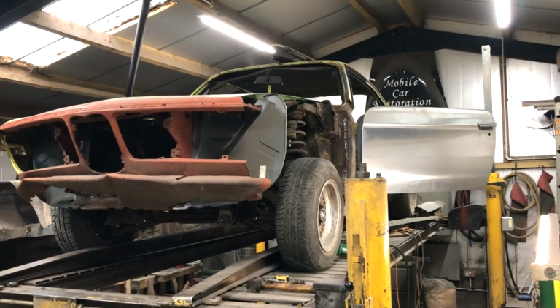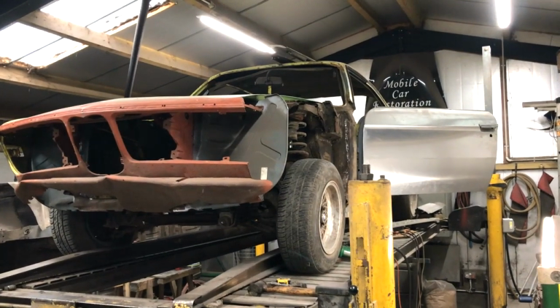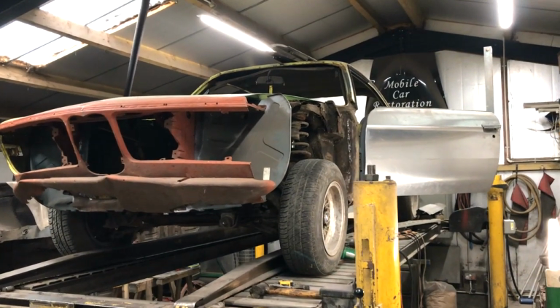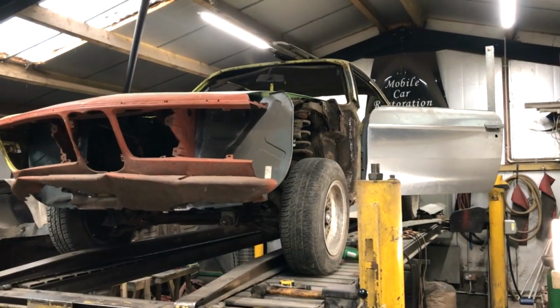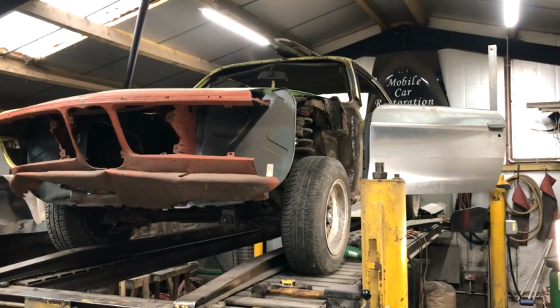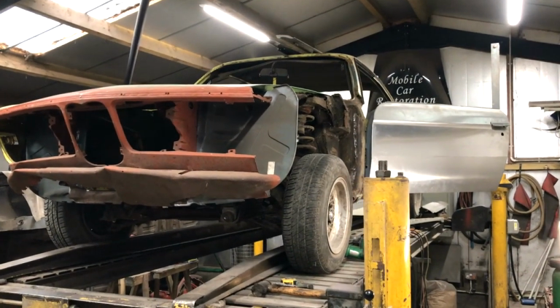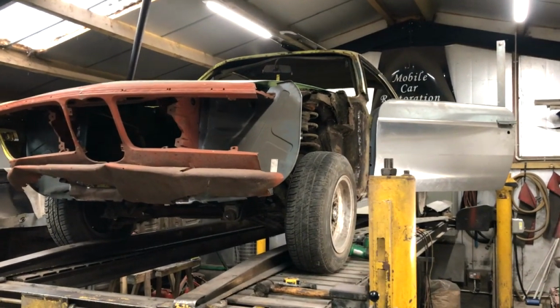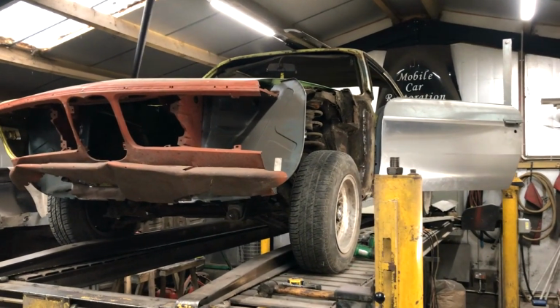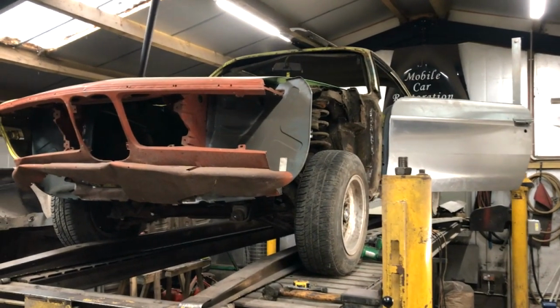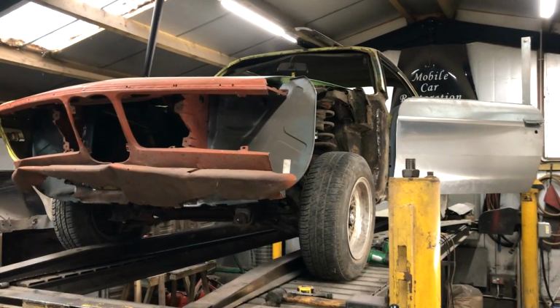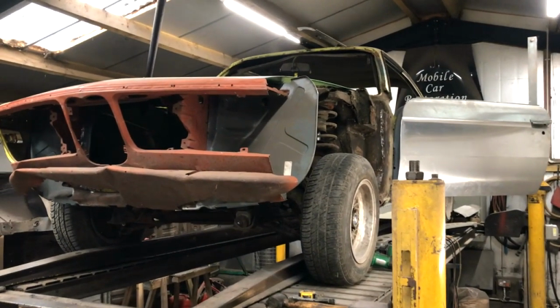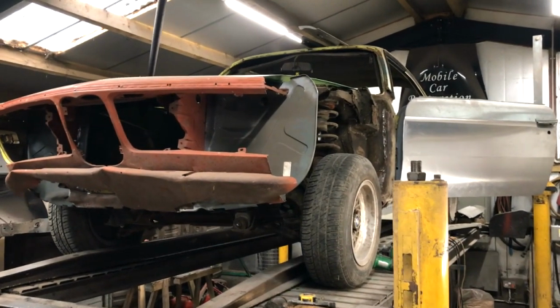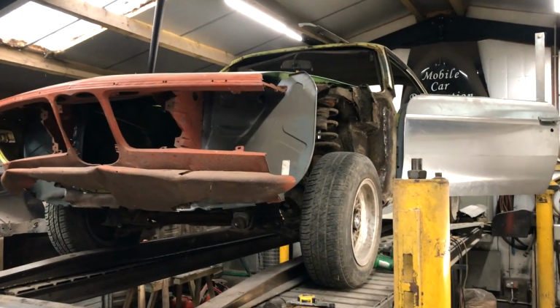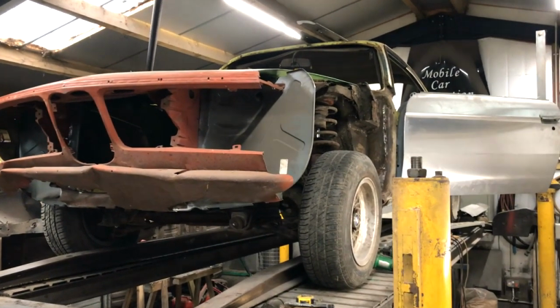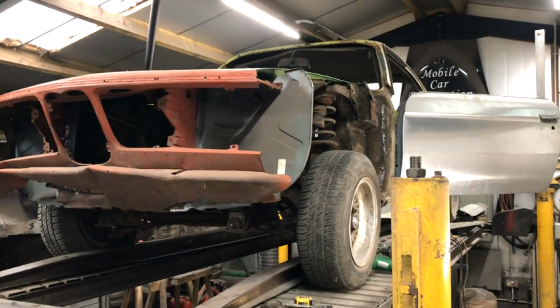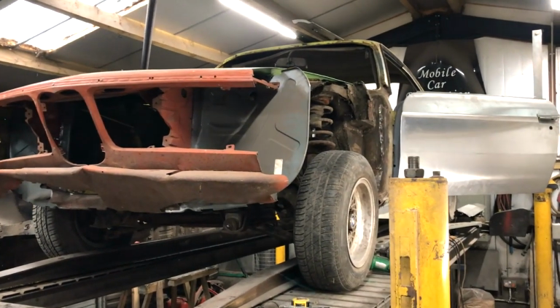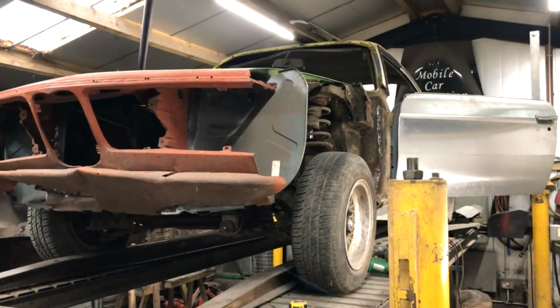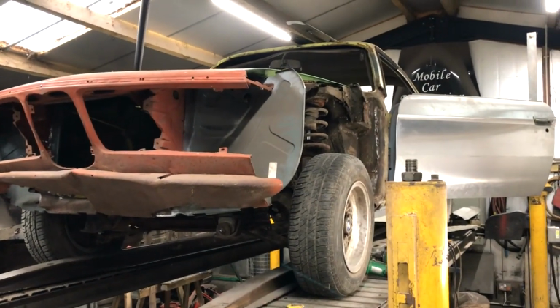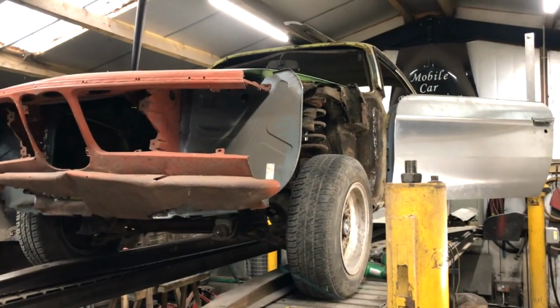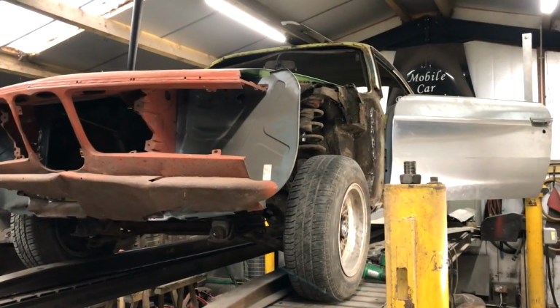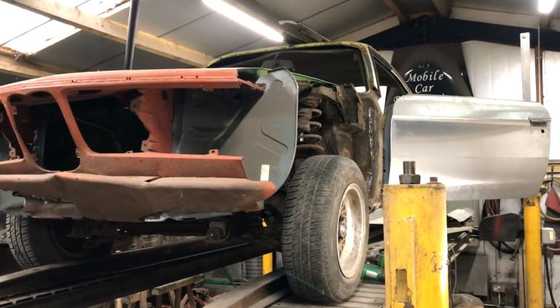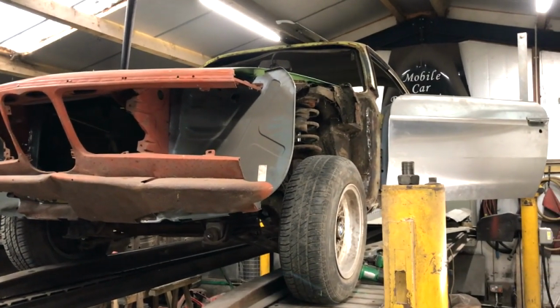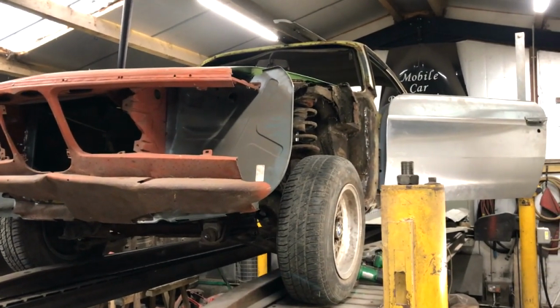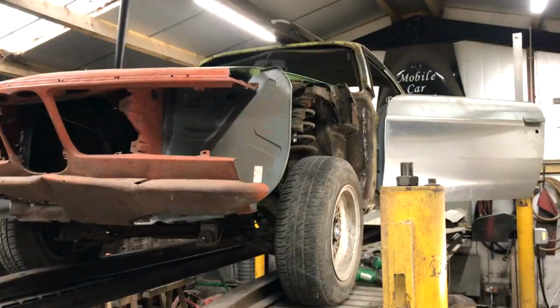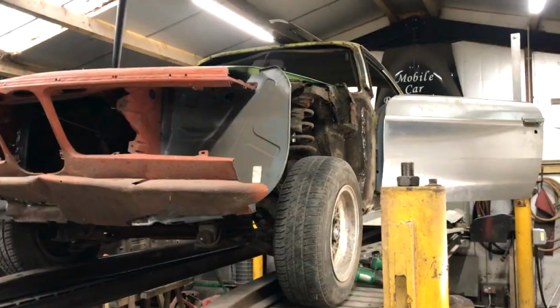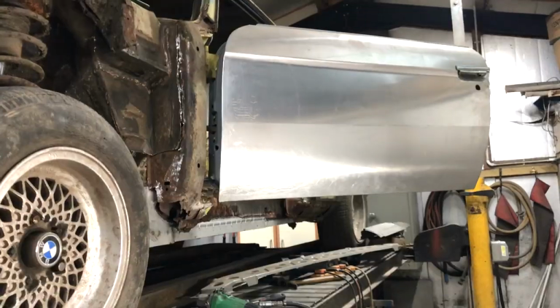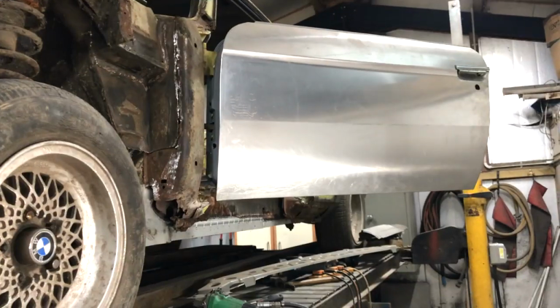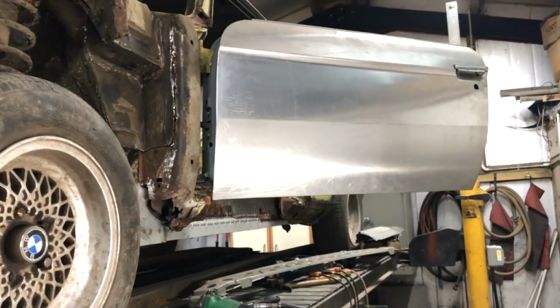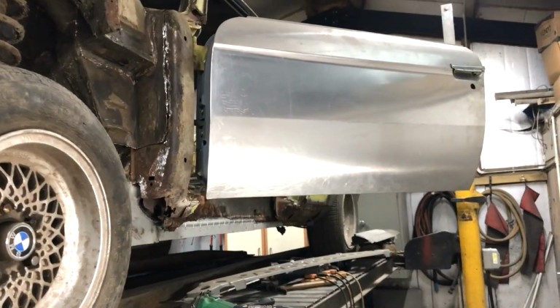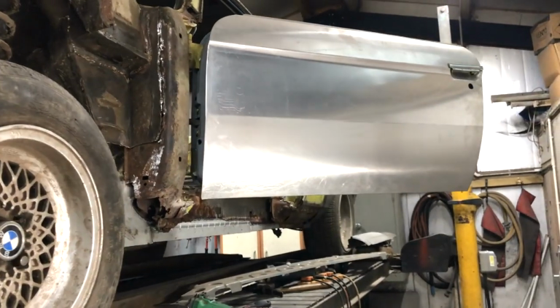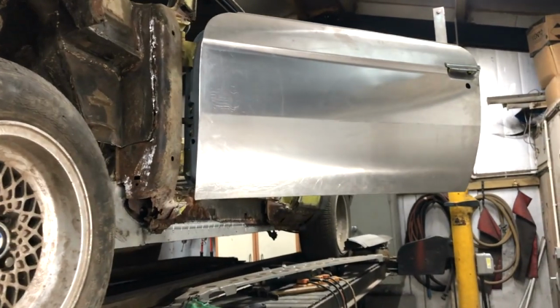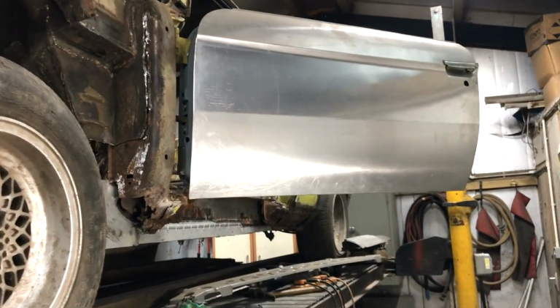And finally, back on the E9 CSL. I know some of you have been wanting an update, so here we go.